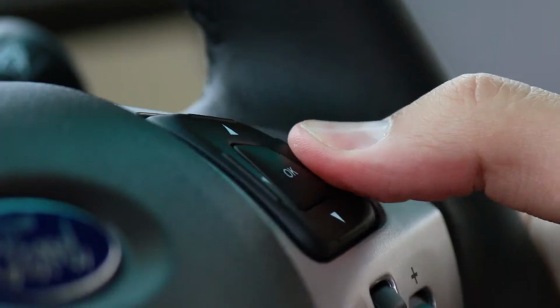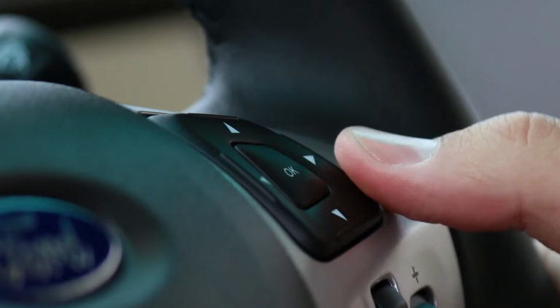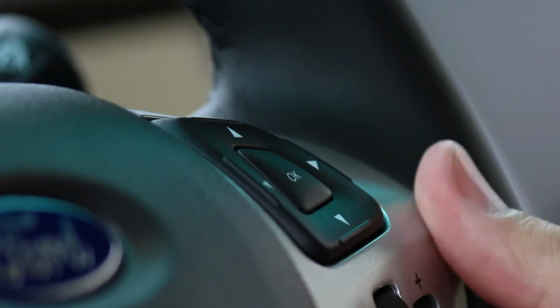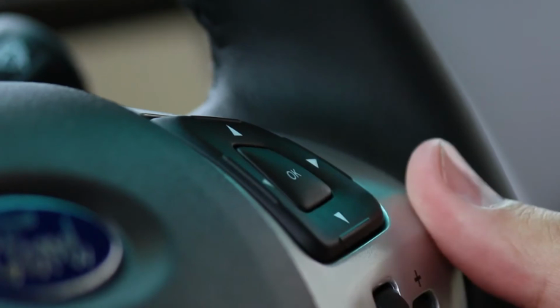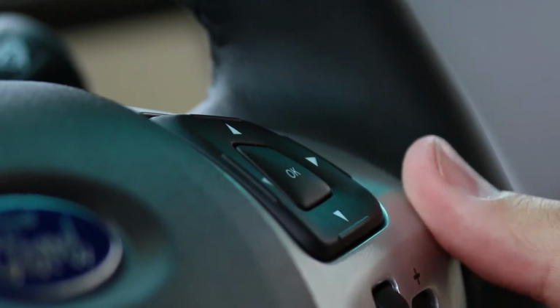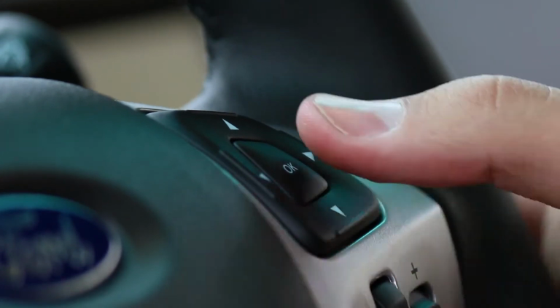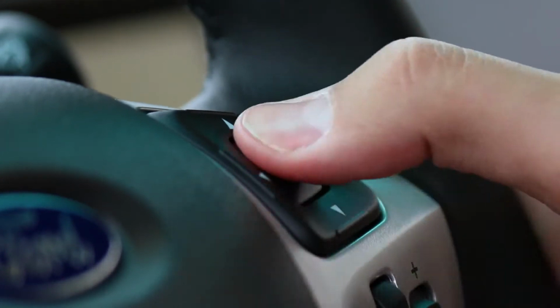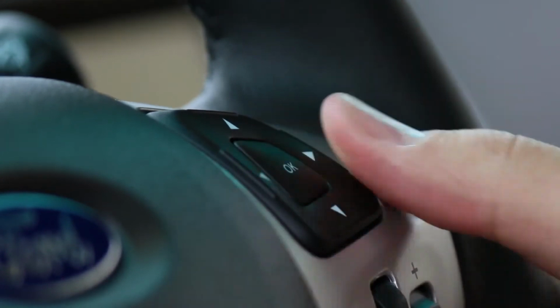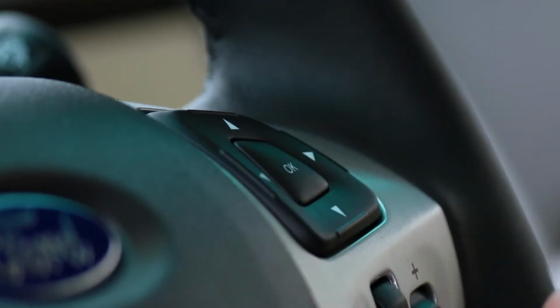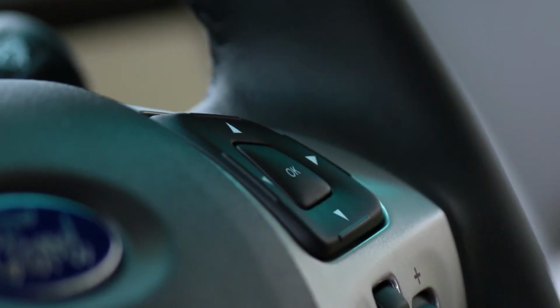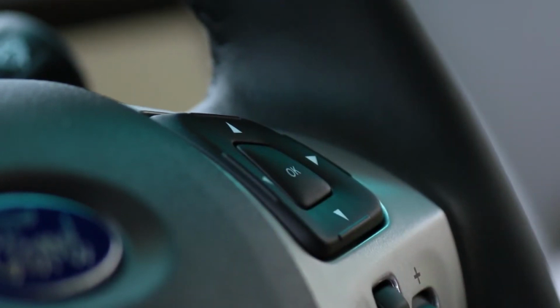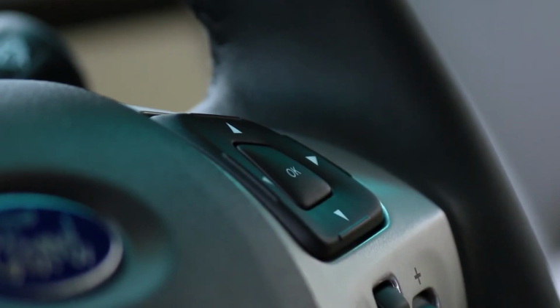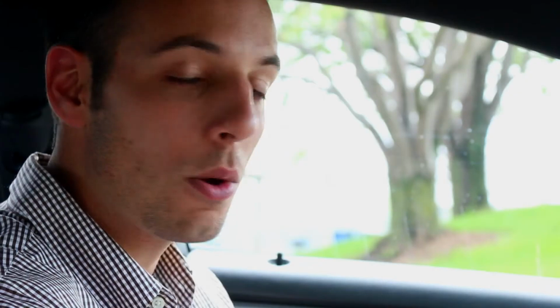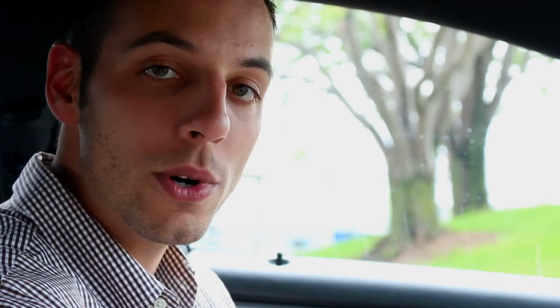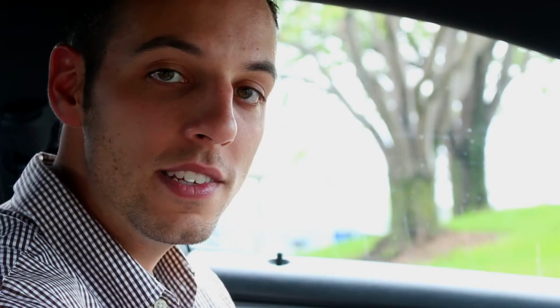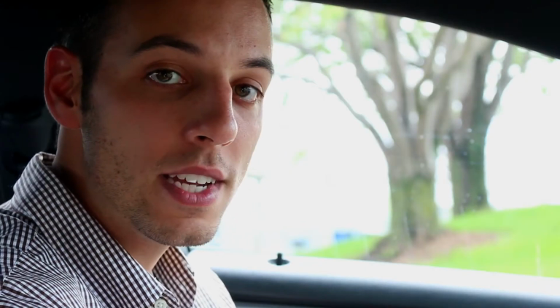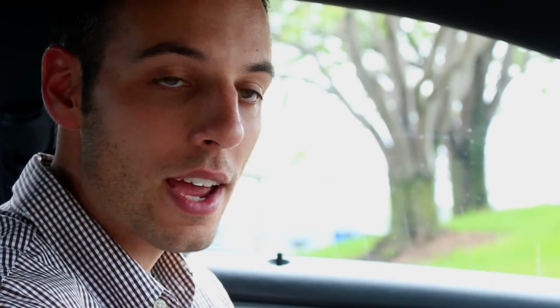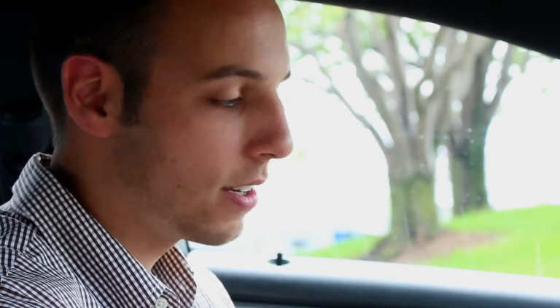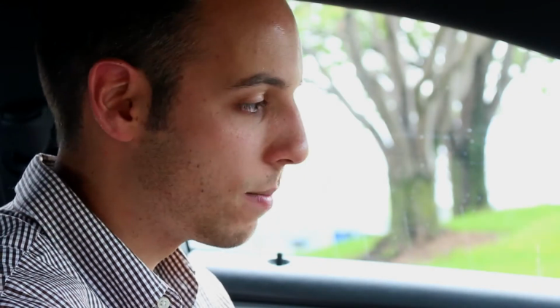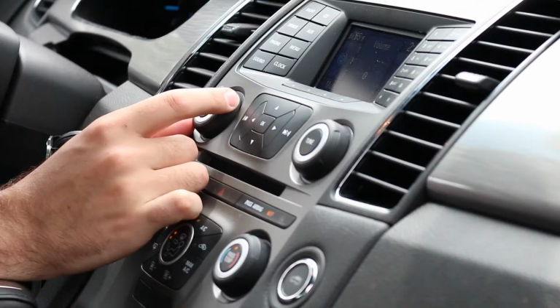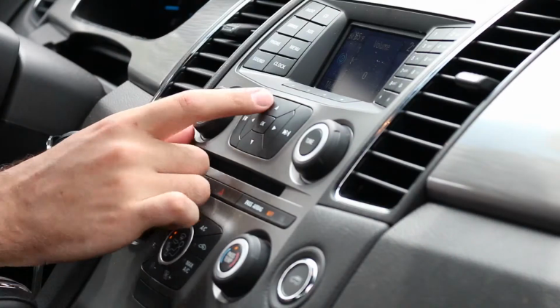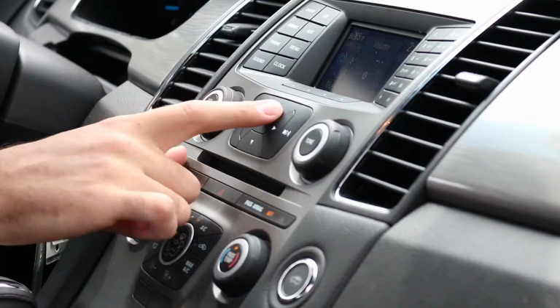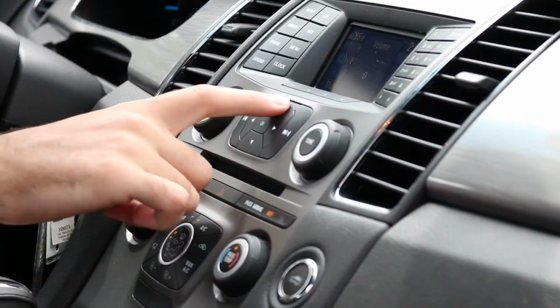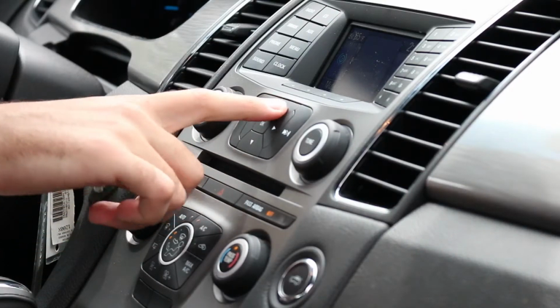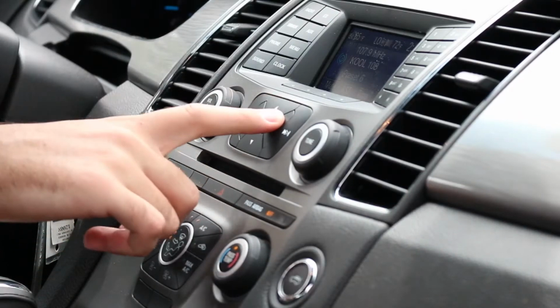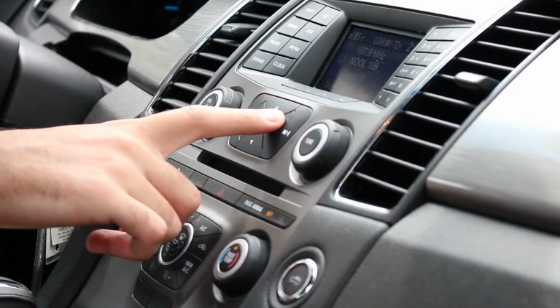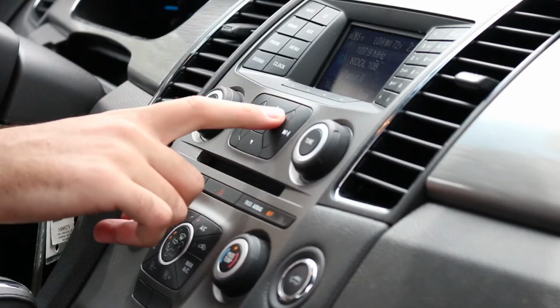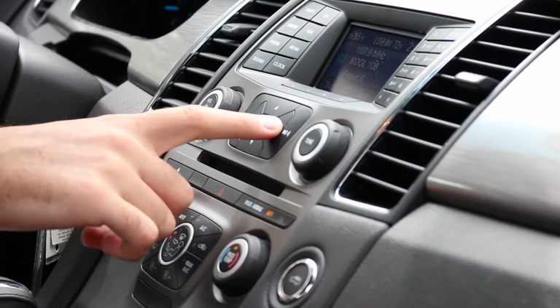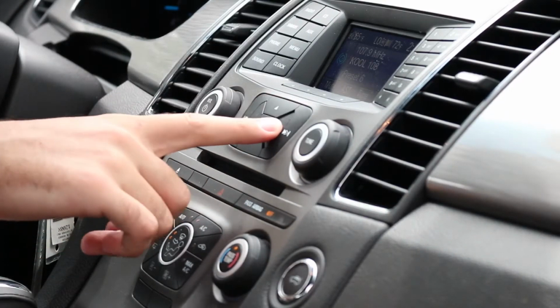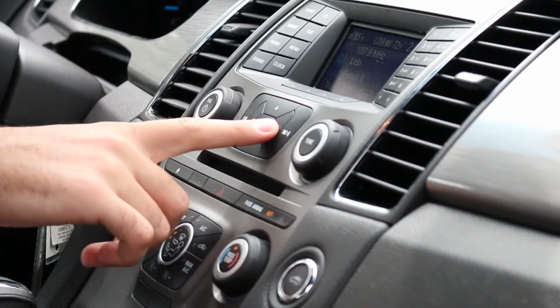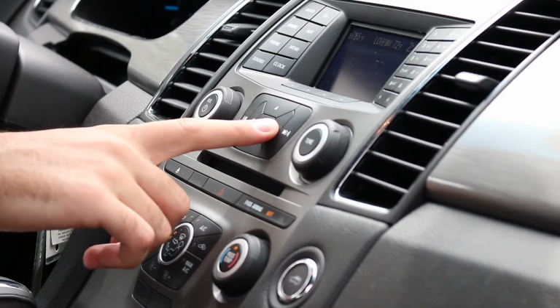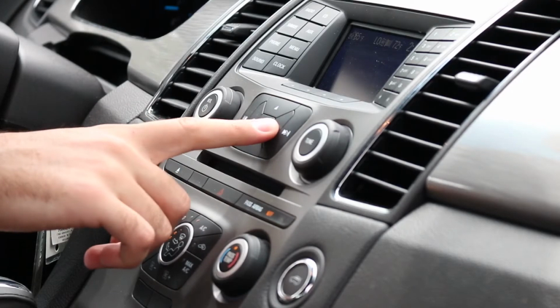All your AC controls, volume controls — it's all pretty easy to access. Everything's within arm's reach inside the car.